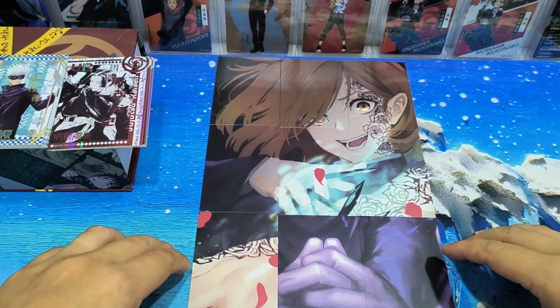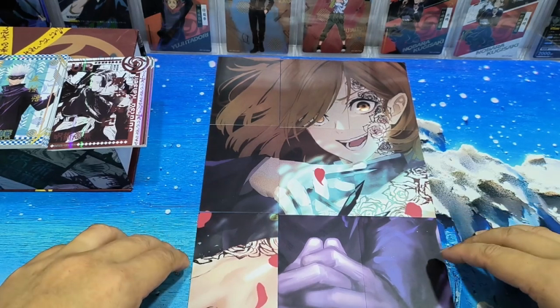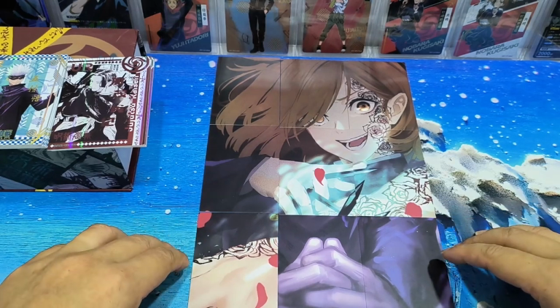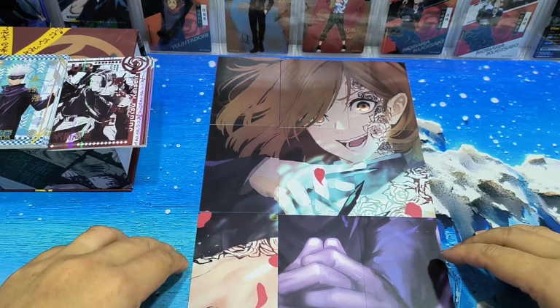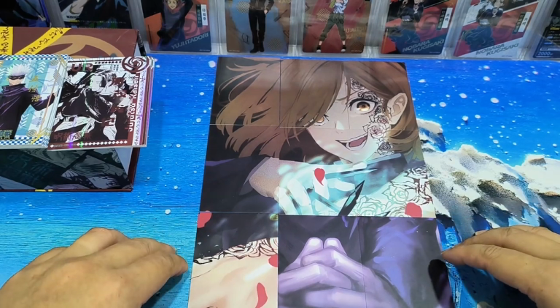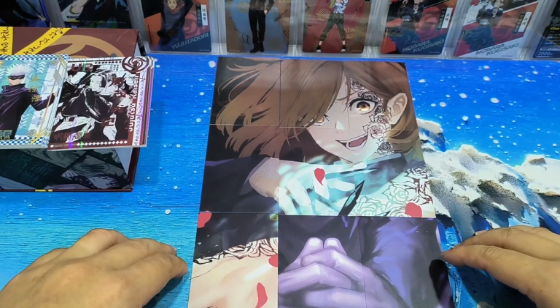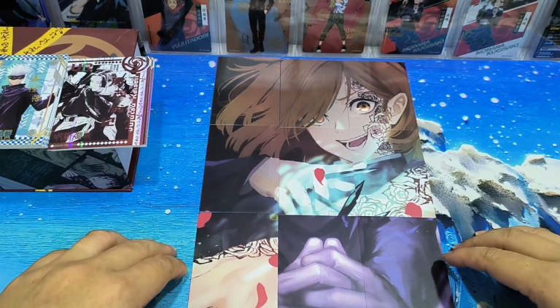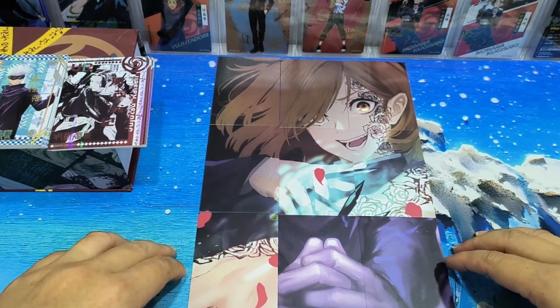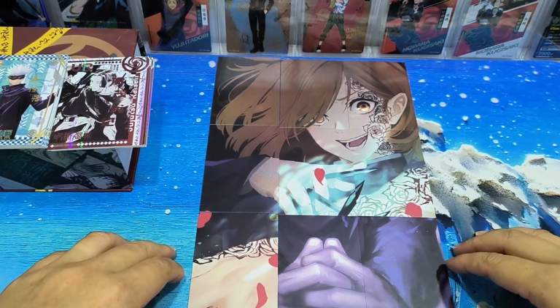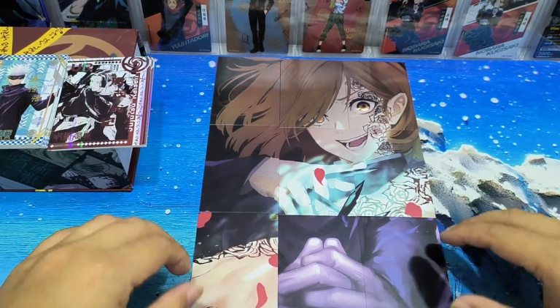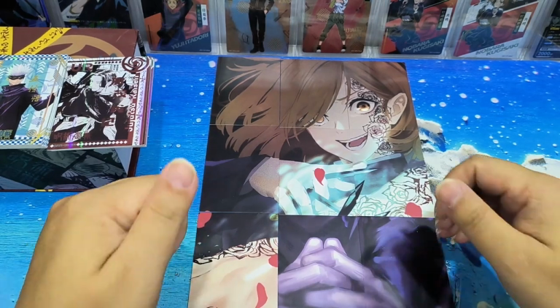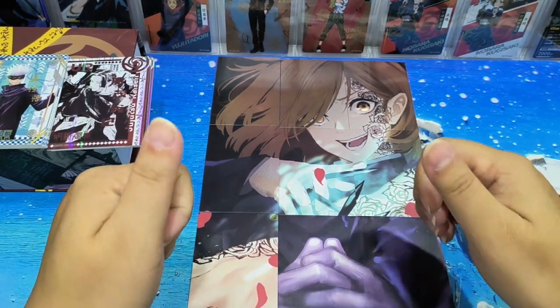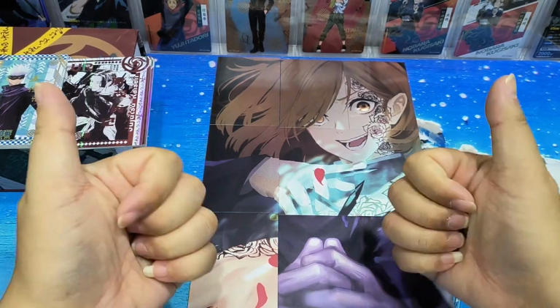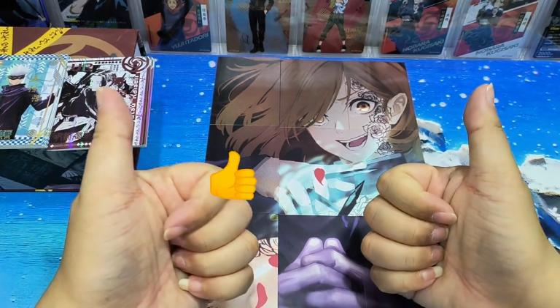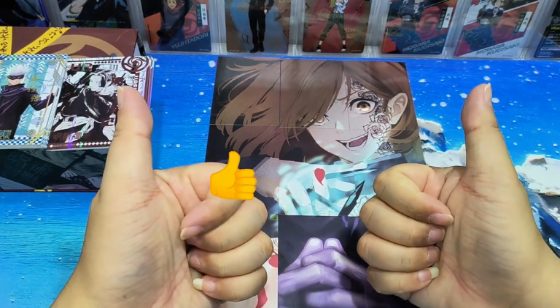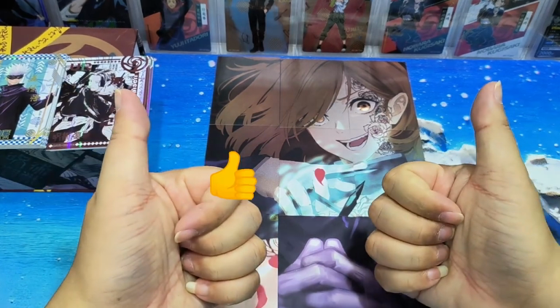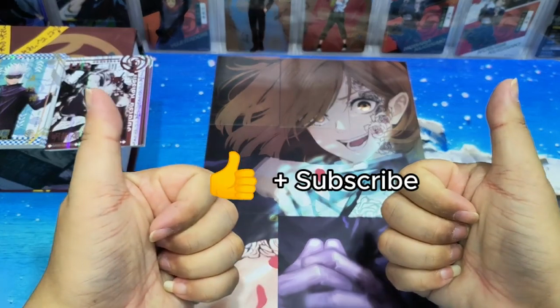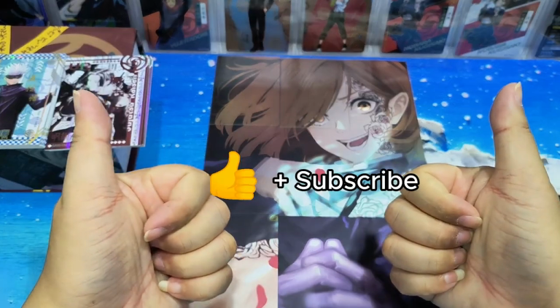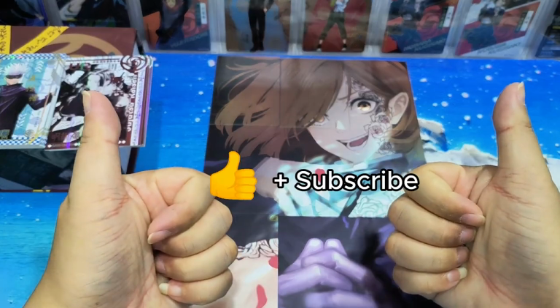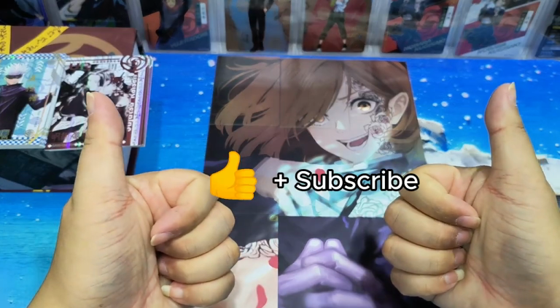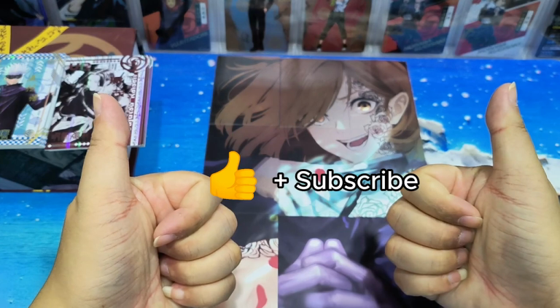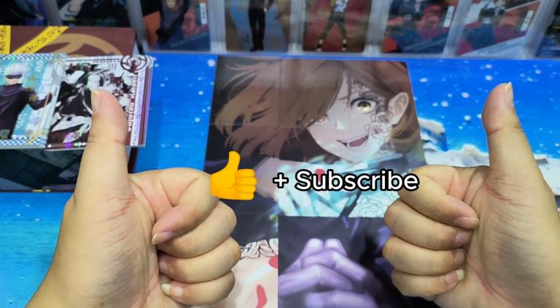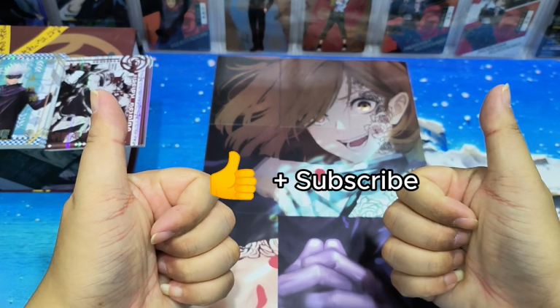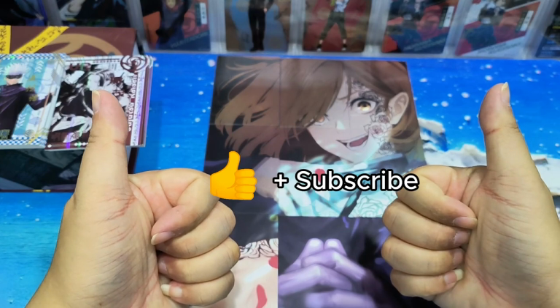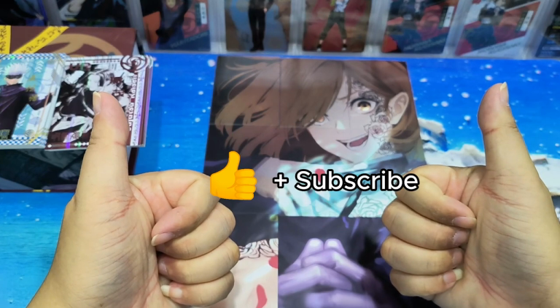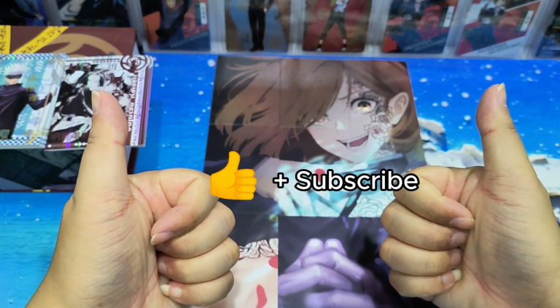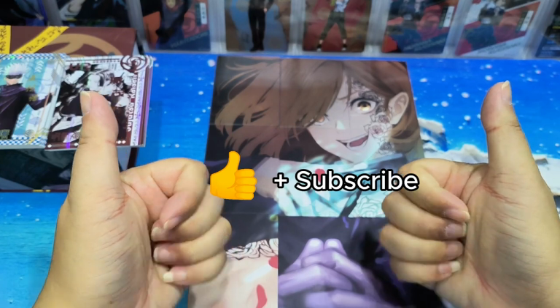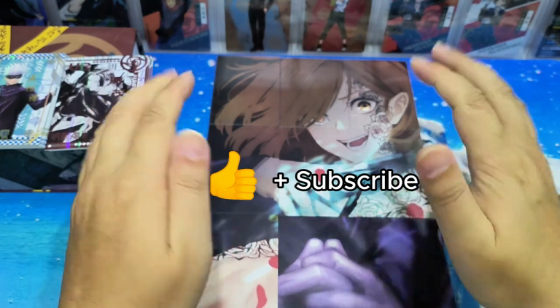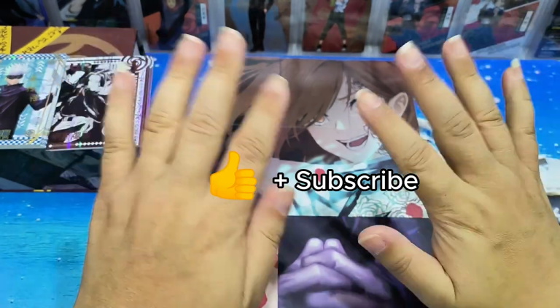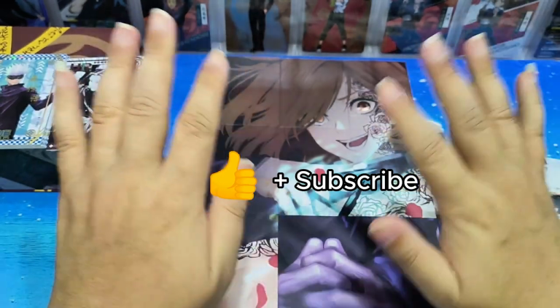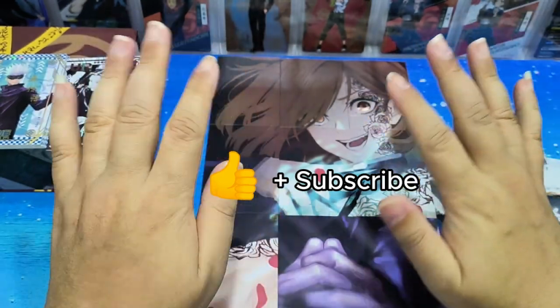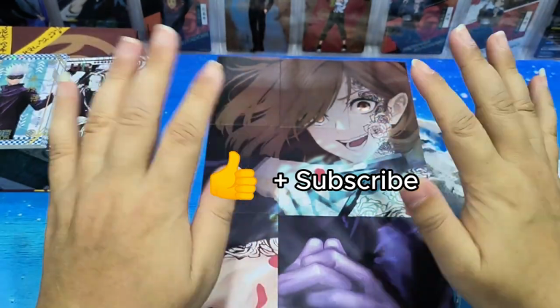If you like the cards, please remember to like and subscribe. See you in the next video - bye bye!